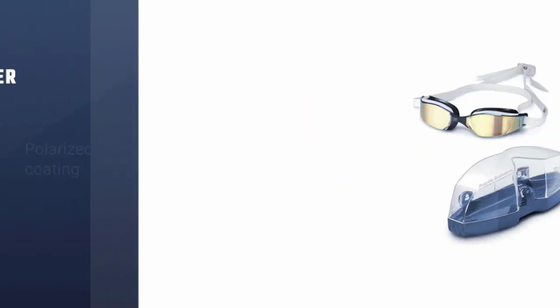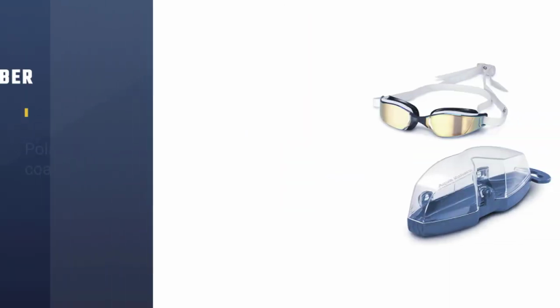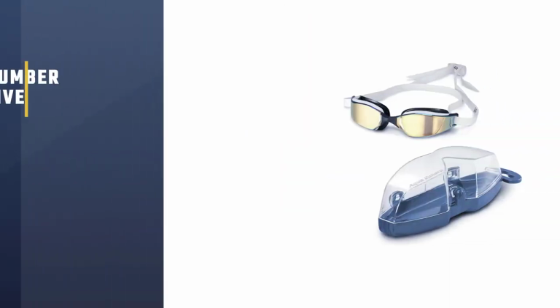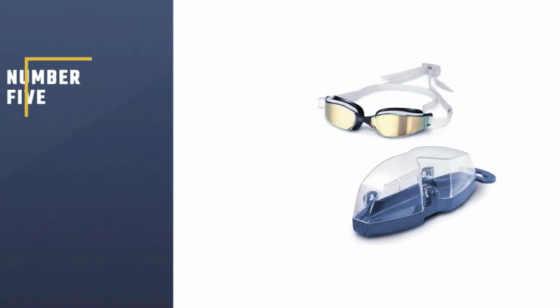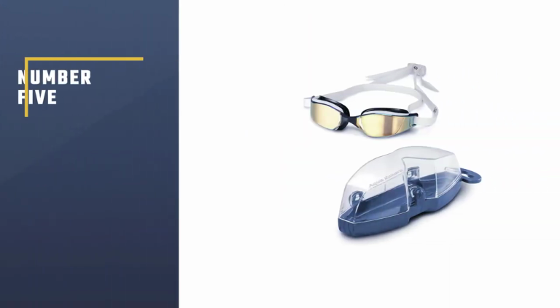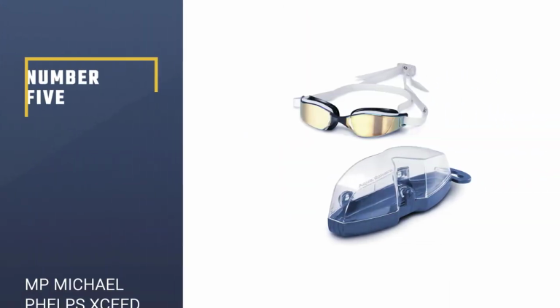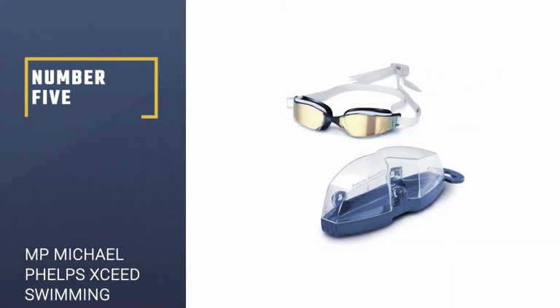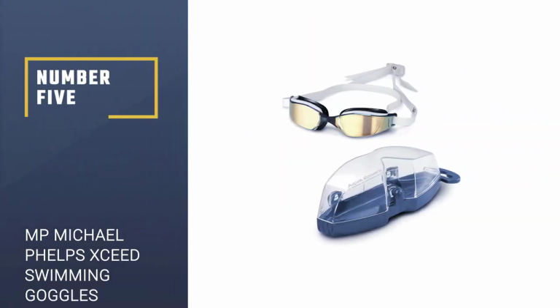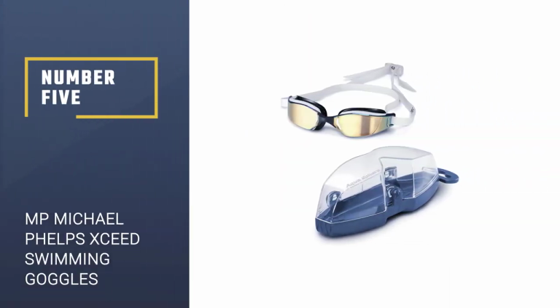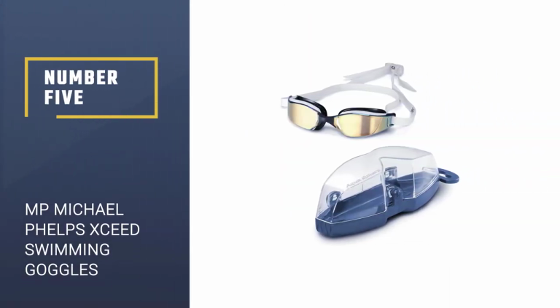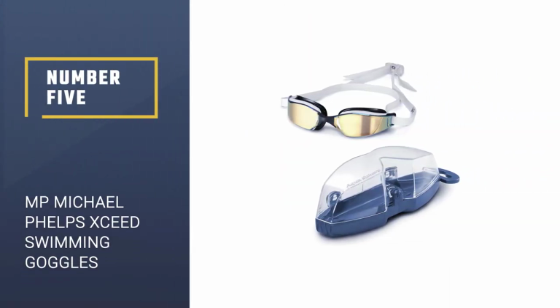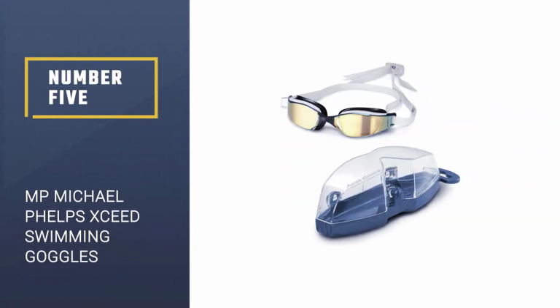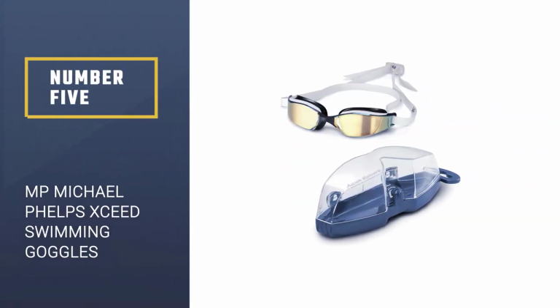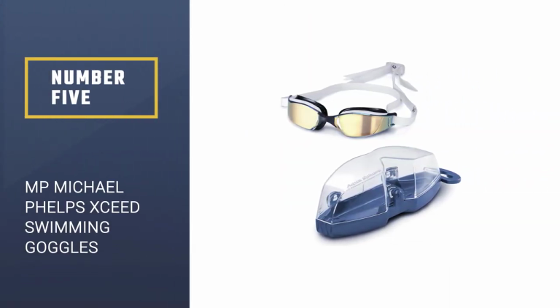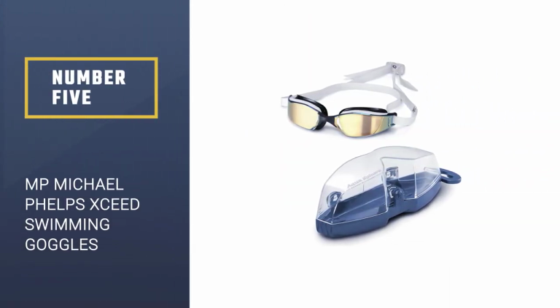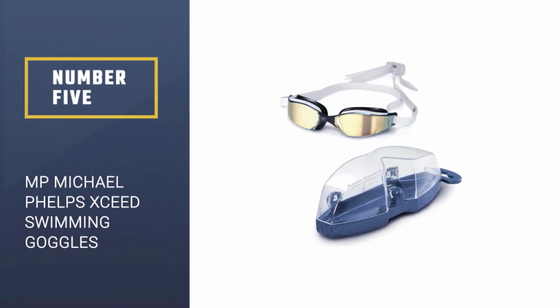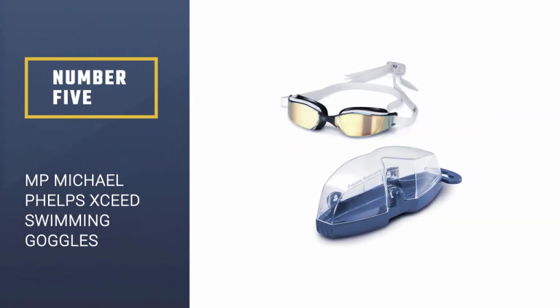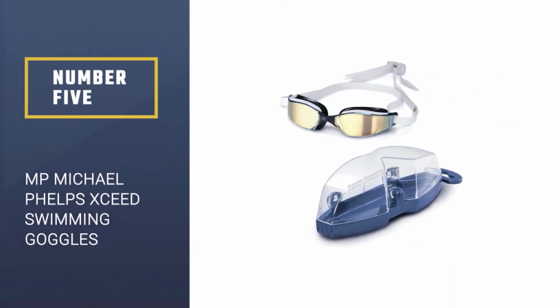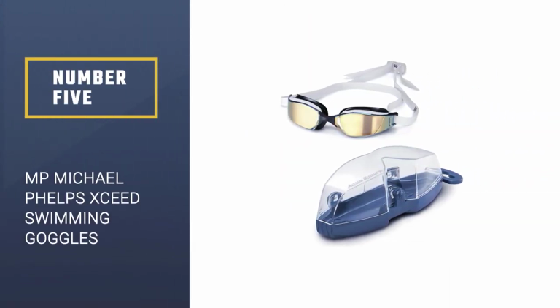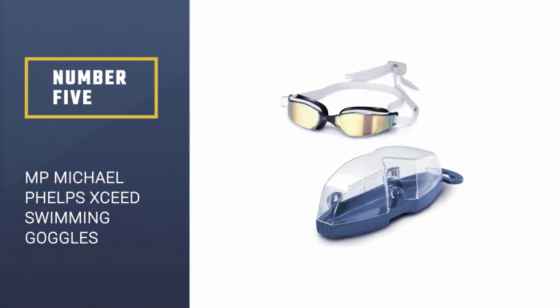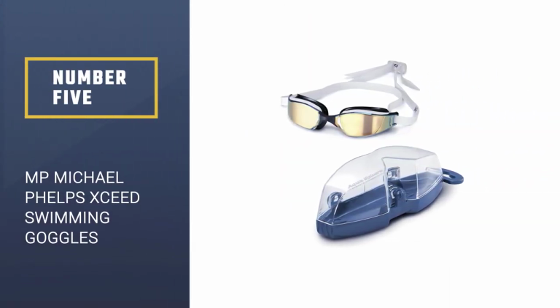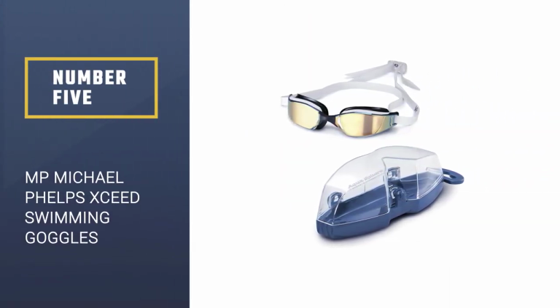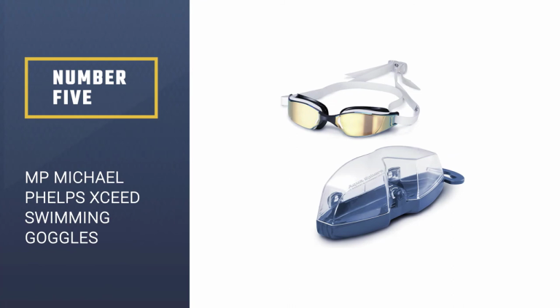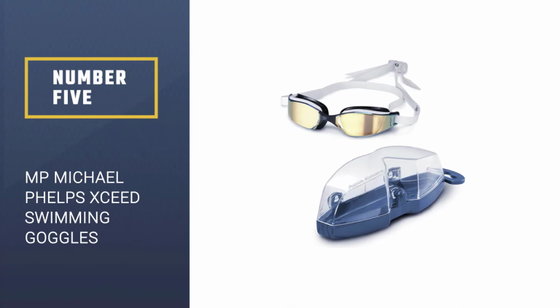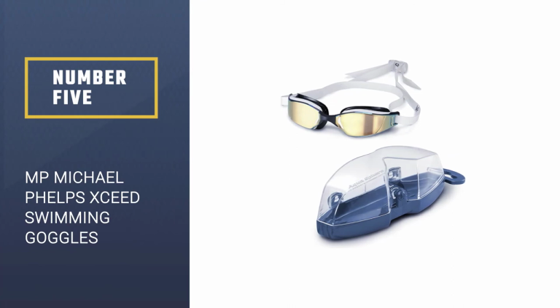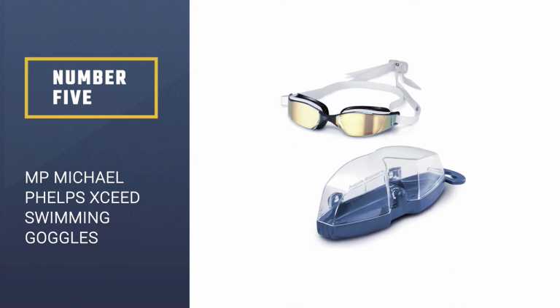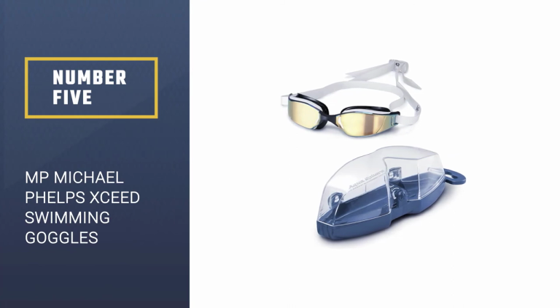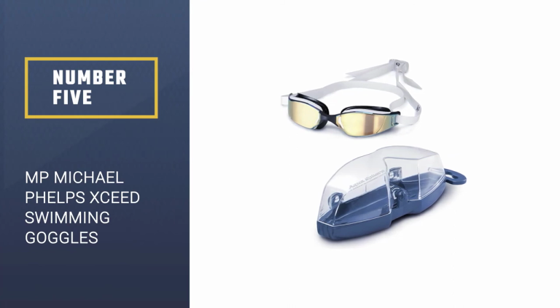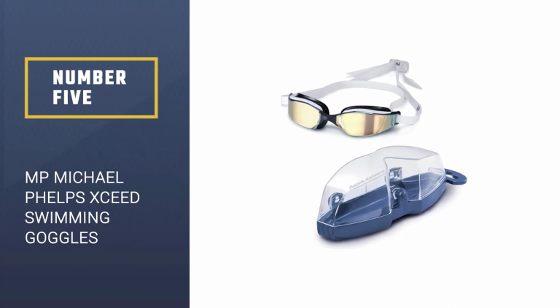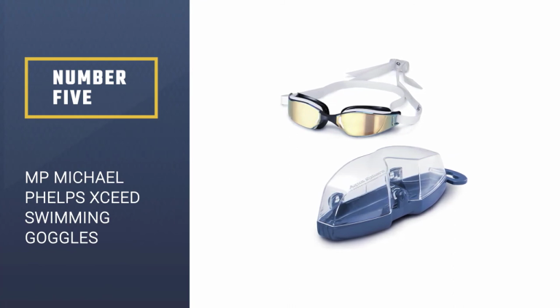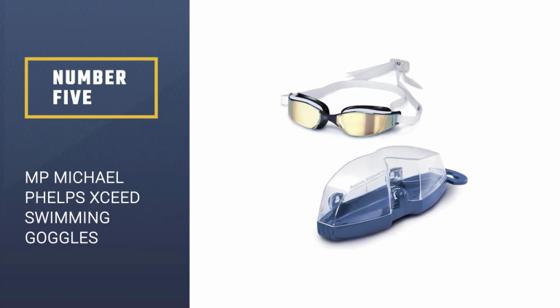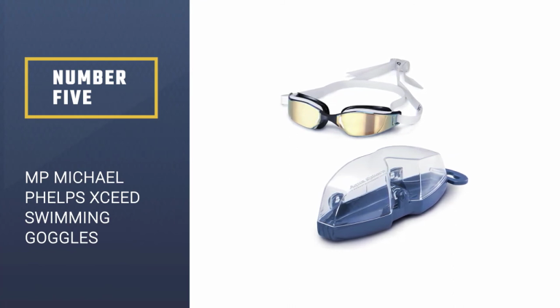Number 5: MP Michael Phelps XCEED Swimming Goggles.